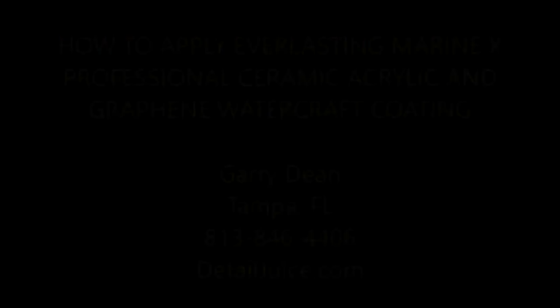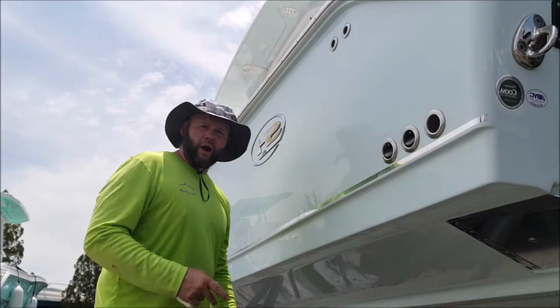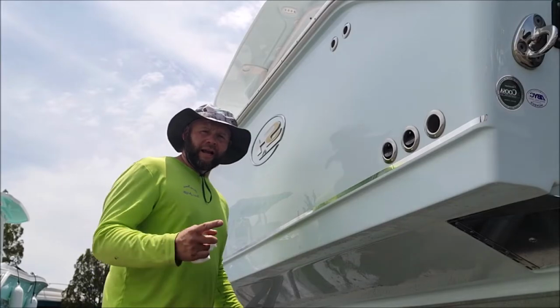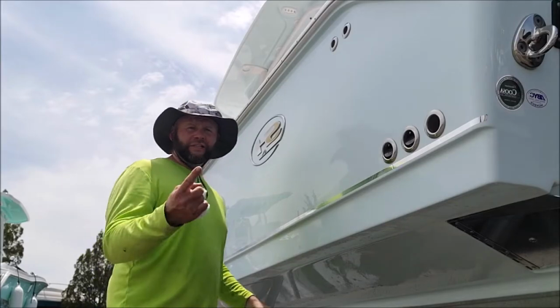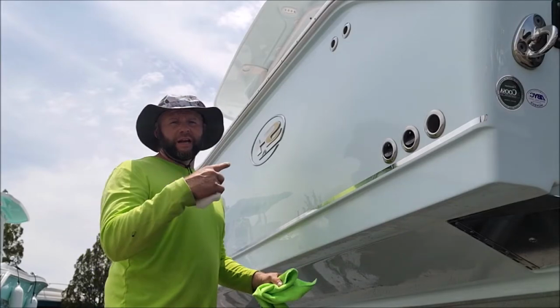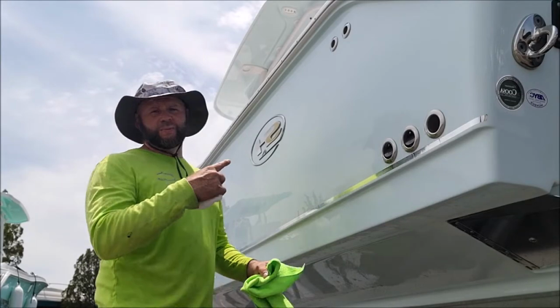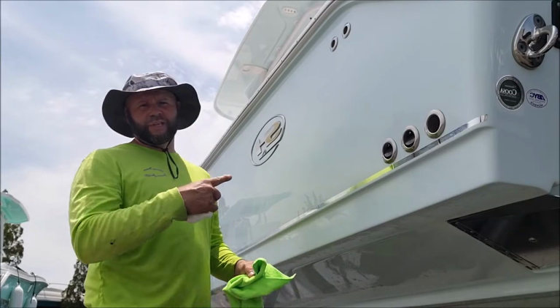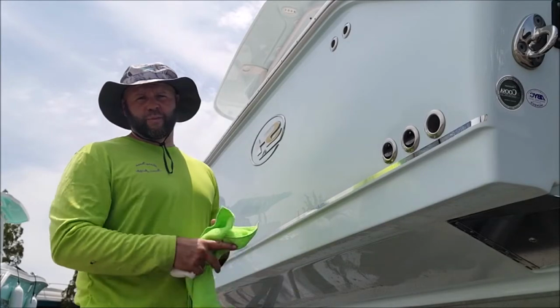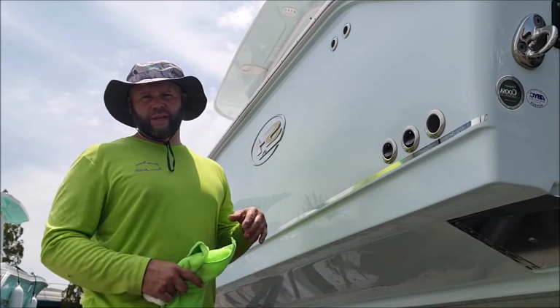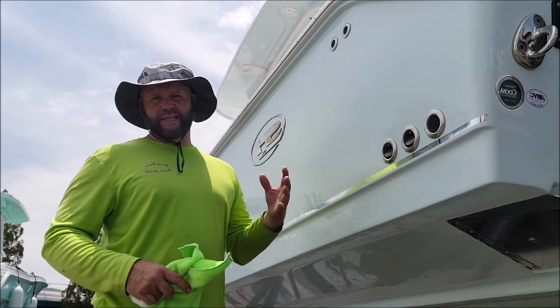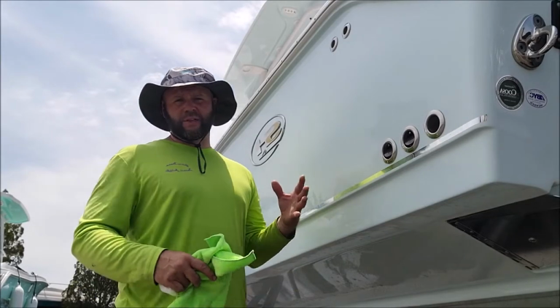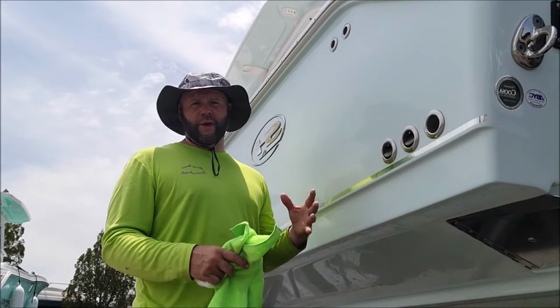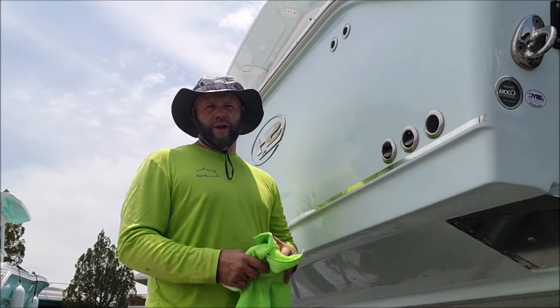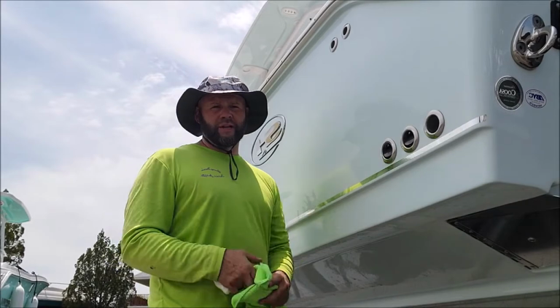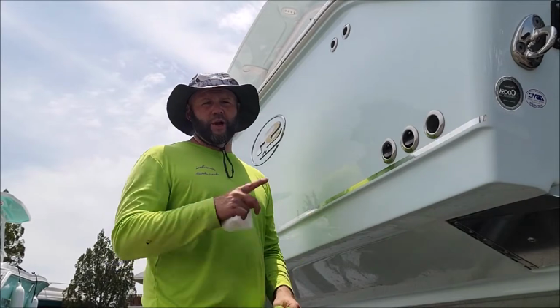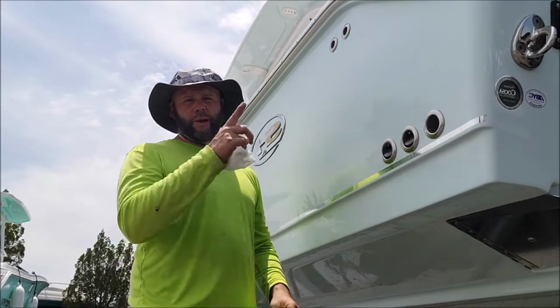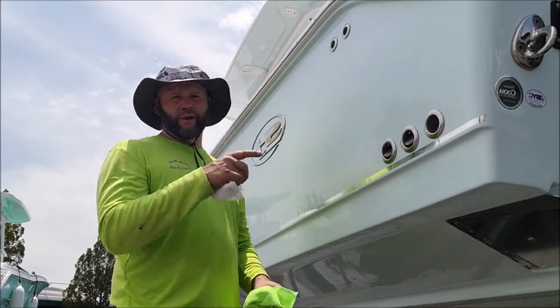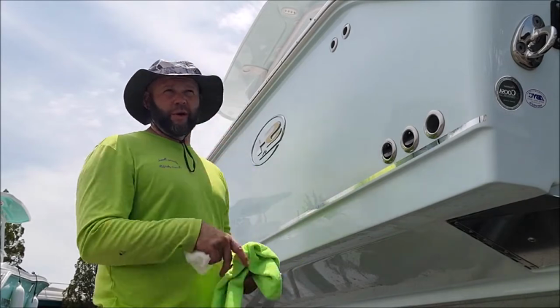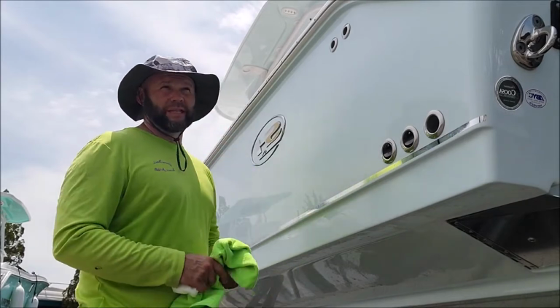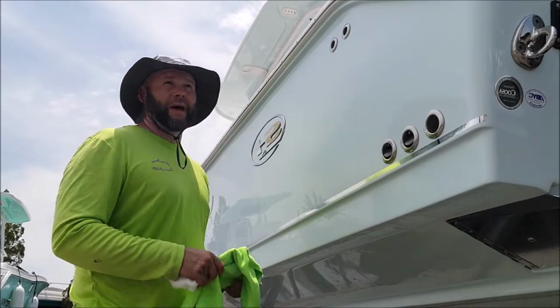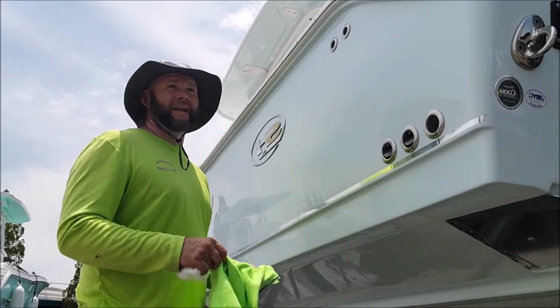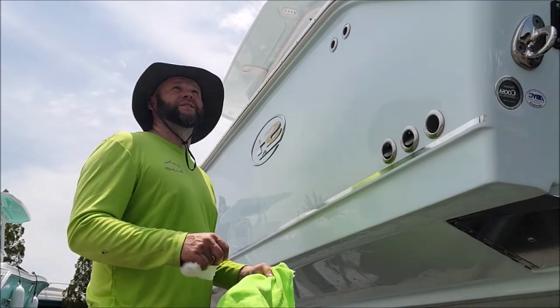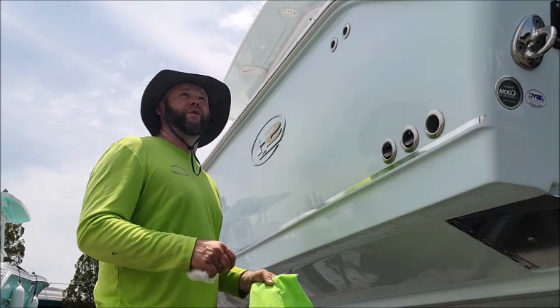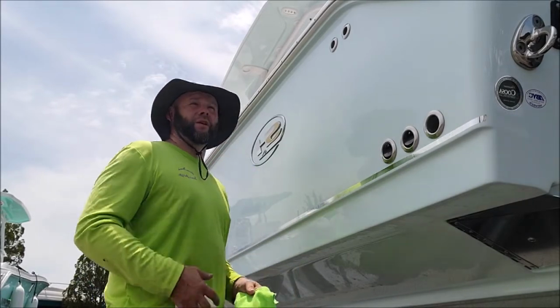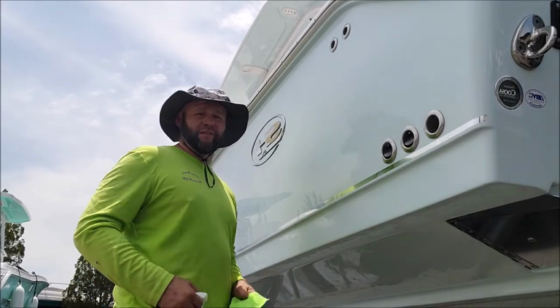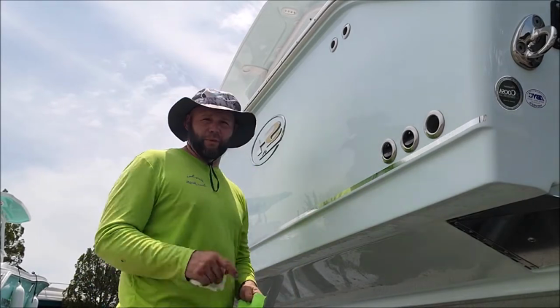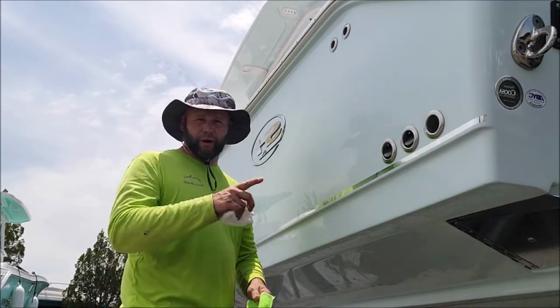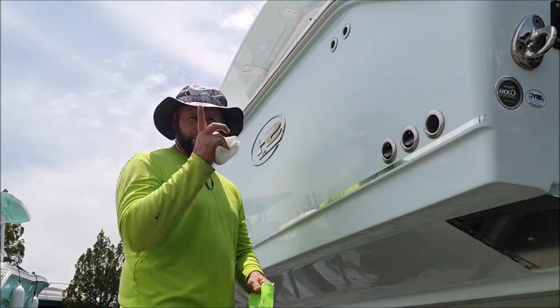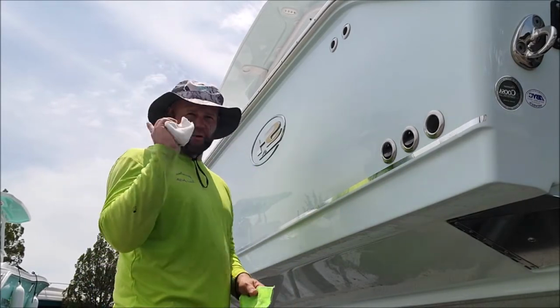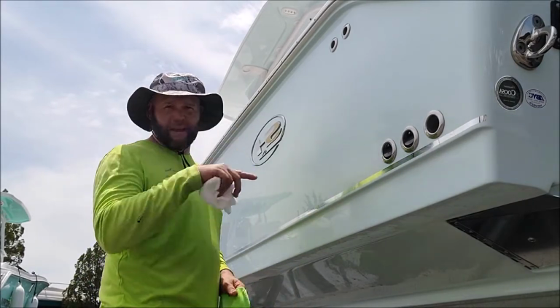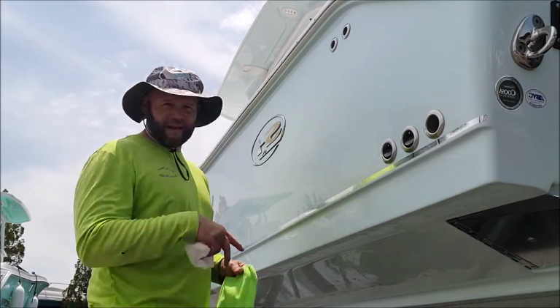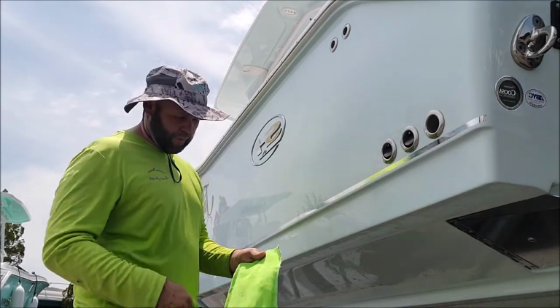All right, I've got you guys positioned where you can see what's going on. Sorry about the noise in the back — it's the forklift. They're bringing boats back and forth.